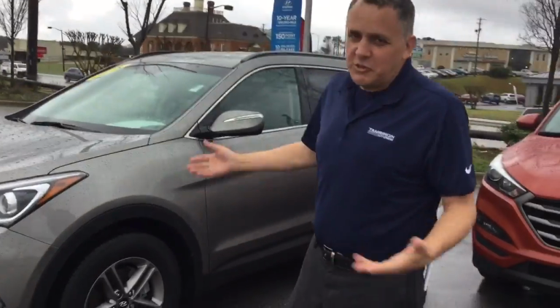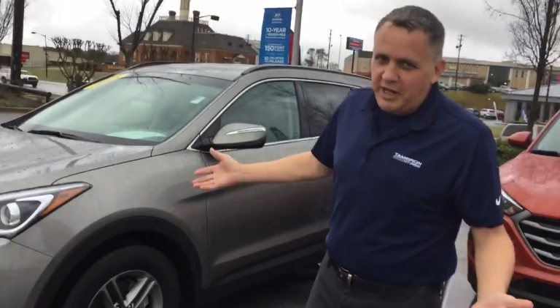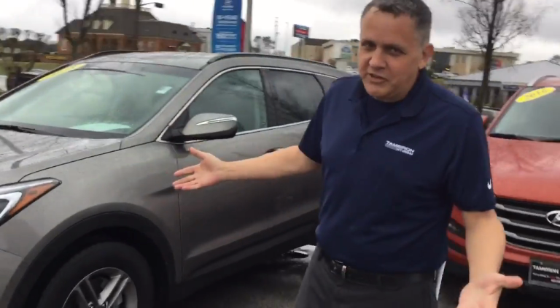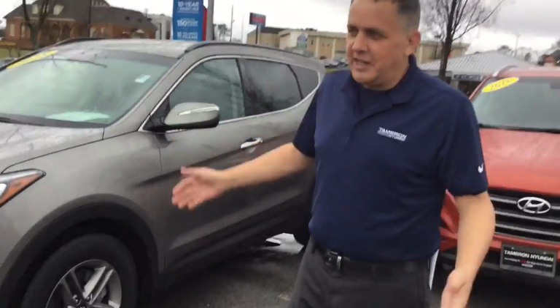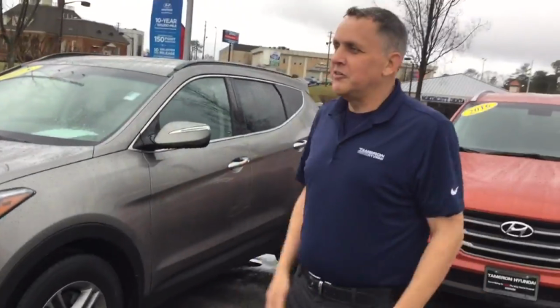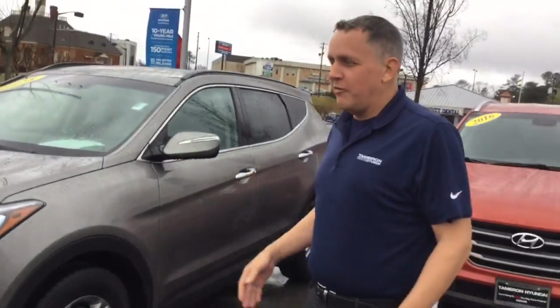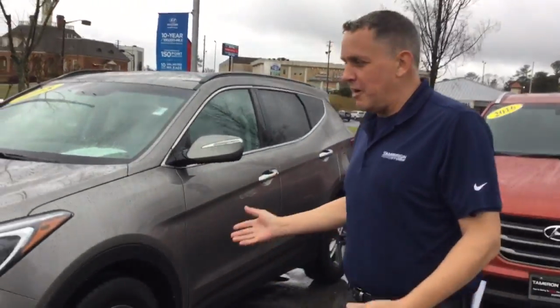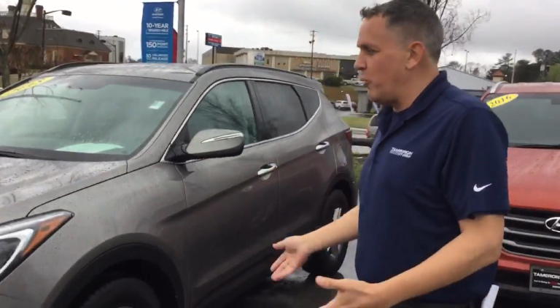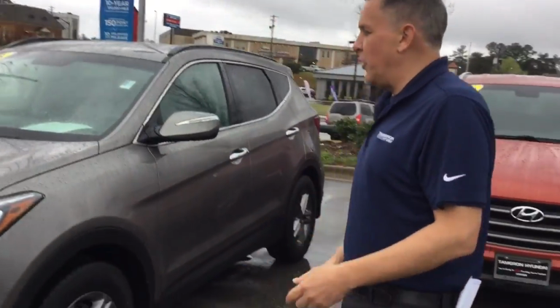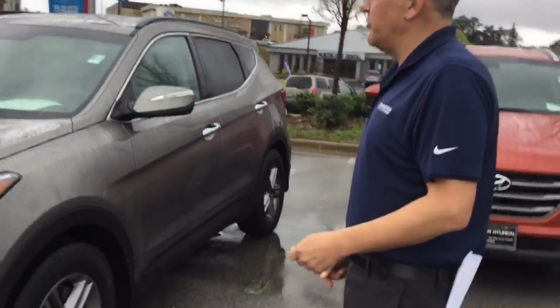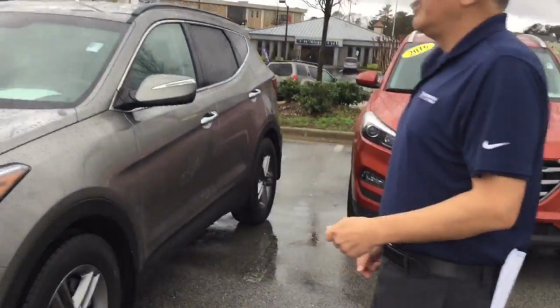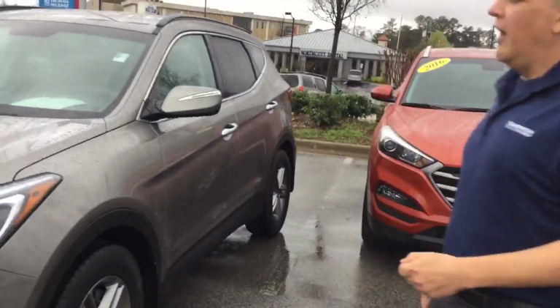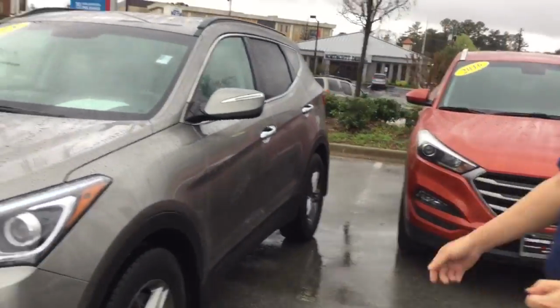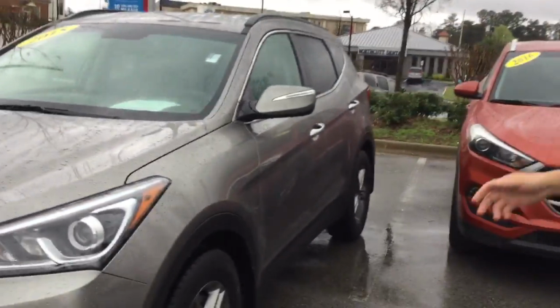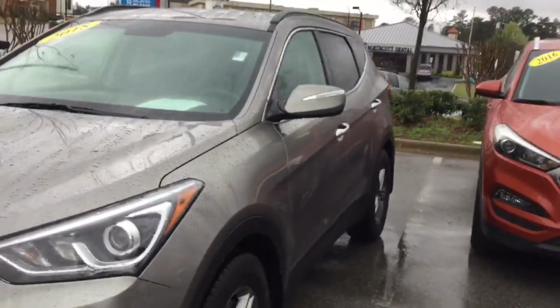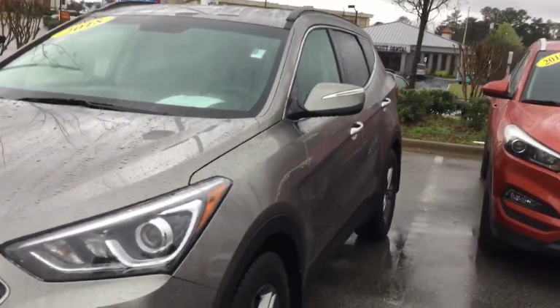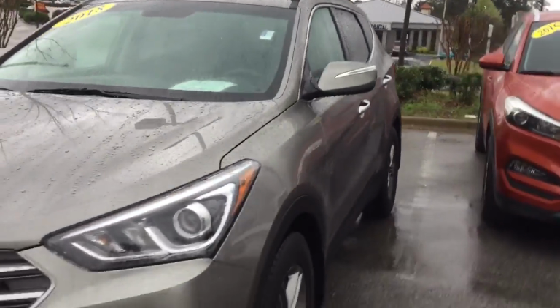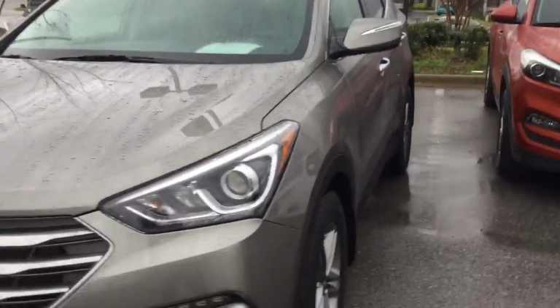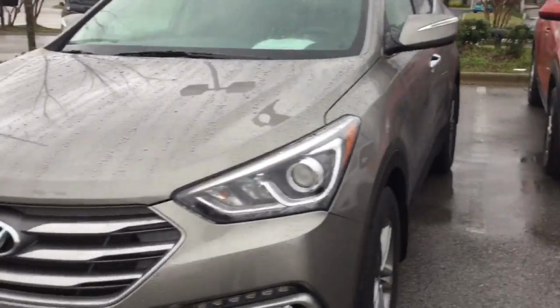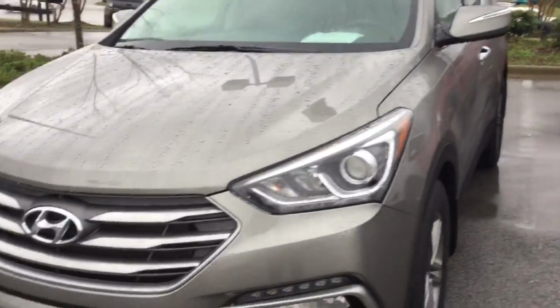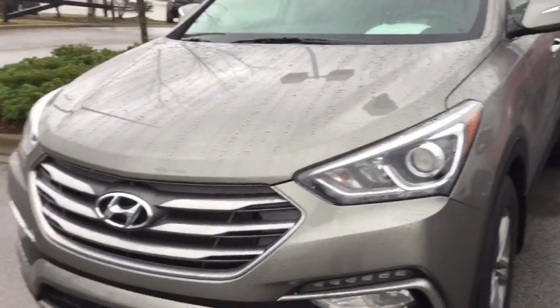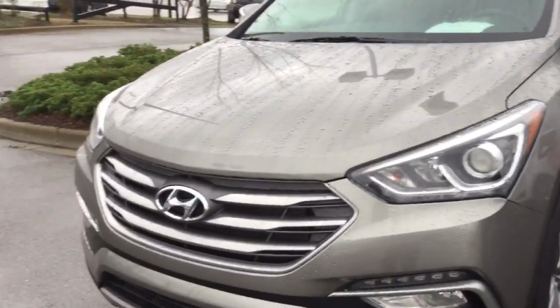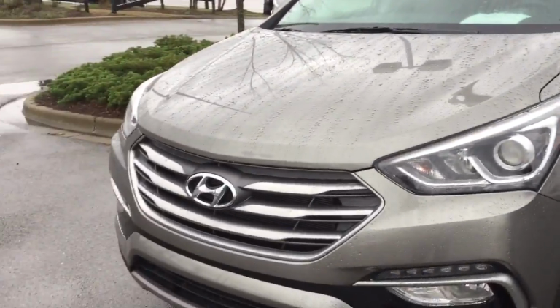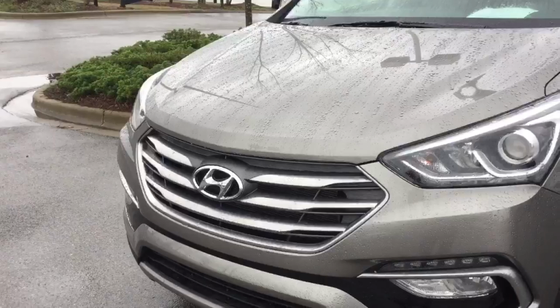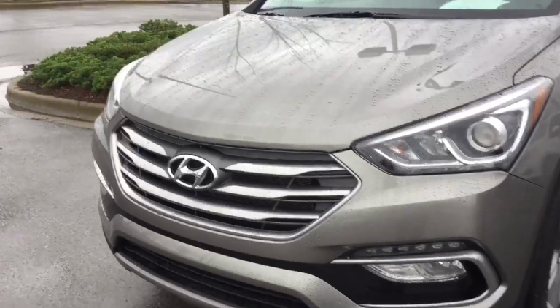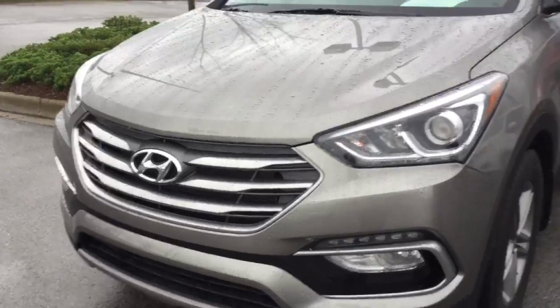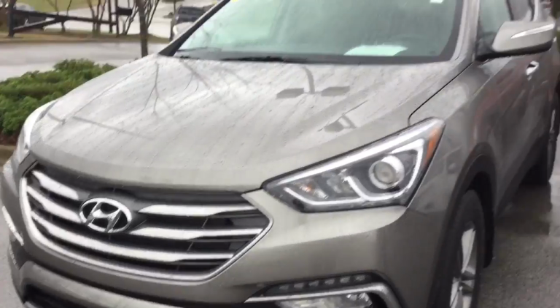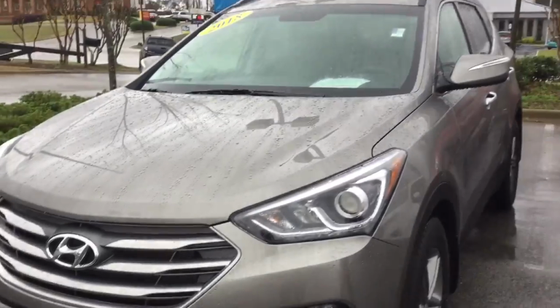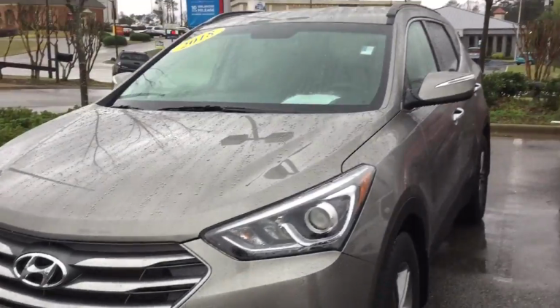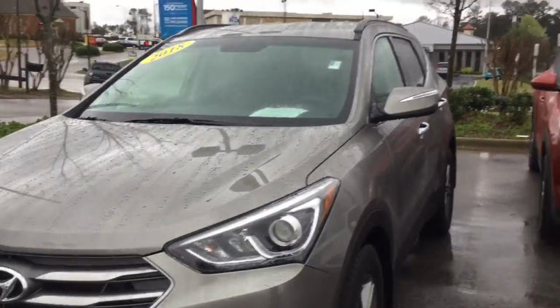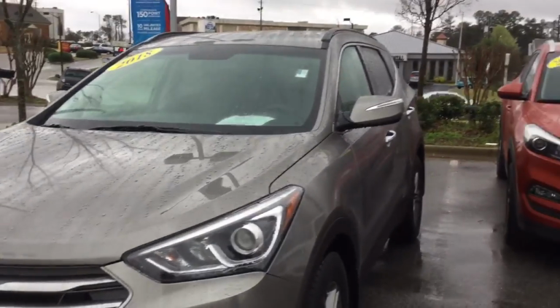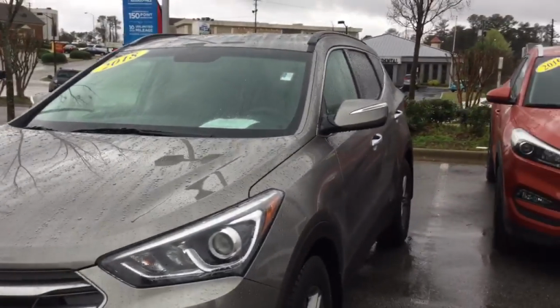It's a 2018 certified pre-owned. It's gone through a 150-point inspection. As you can see, it's in fantastic shape.